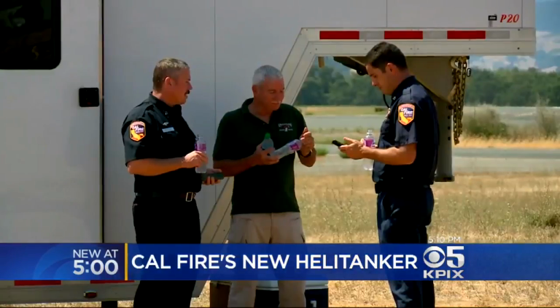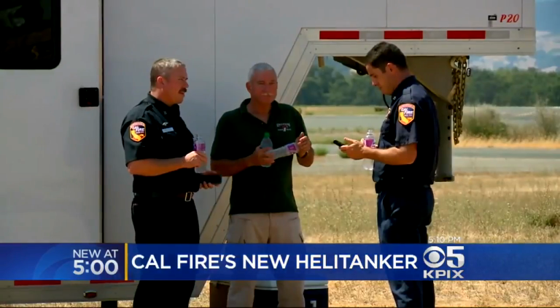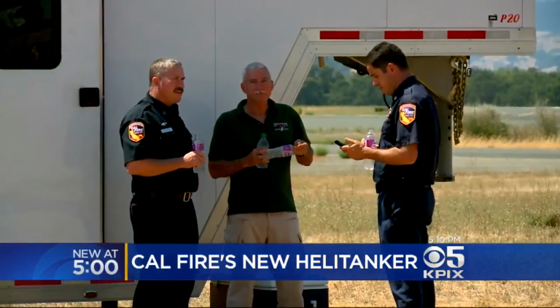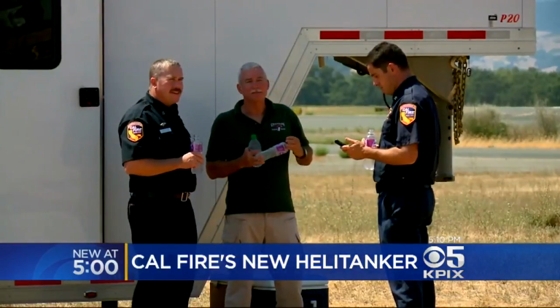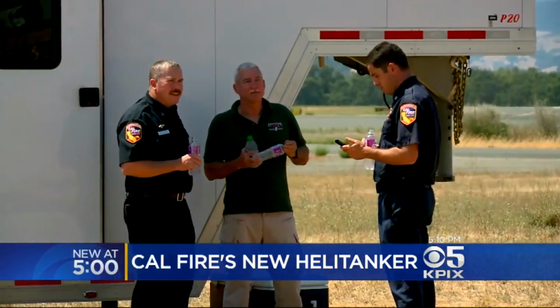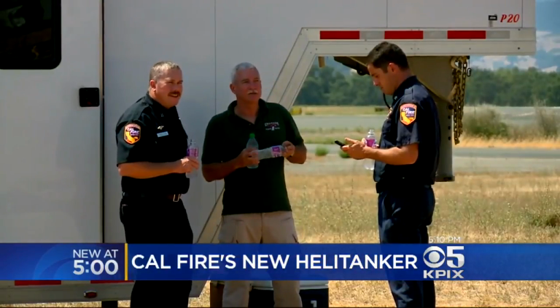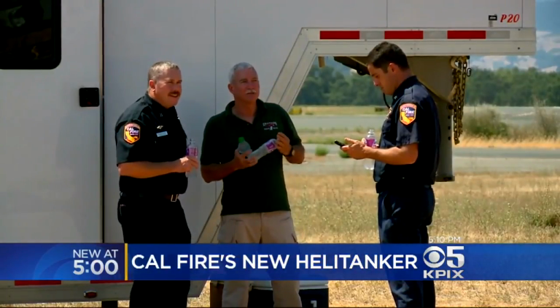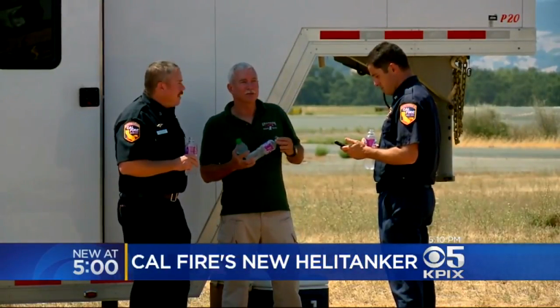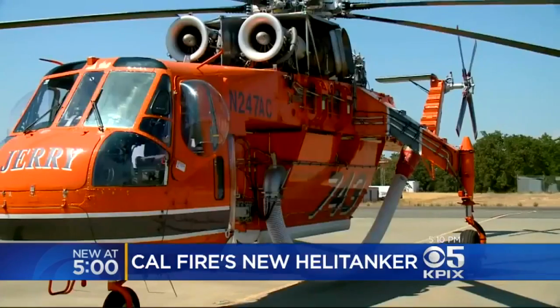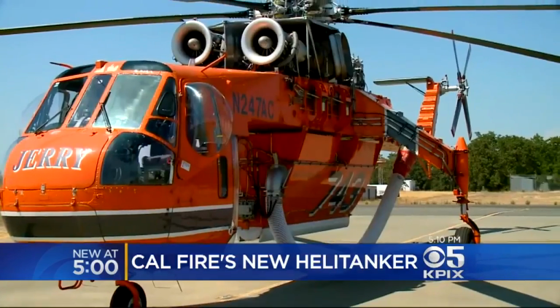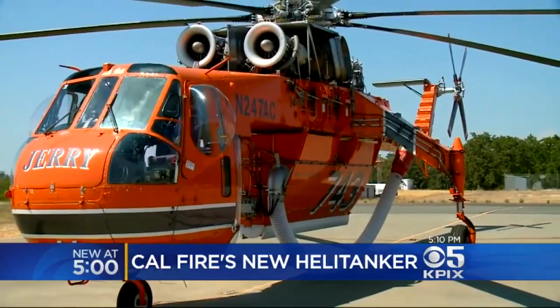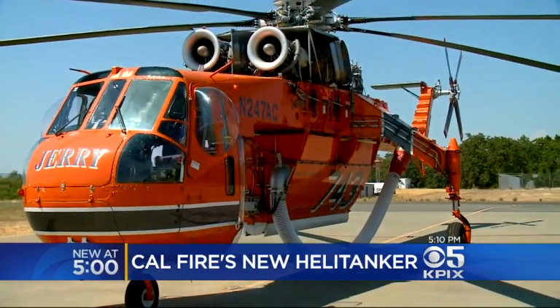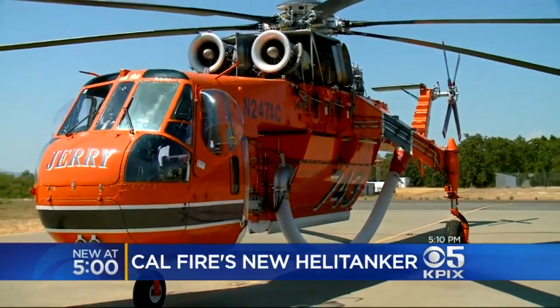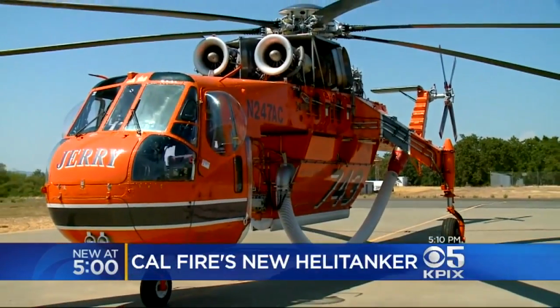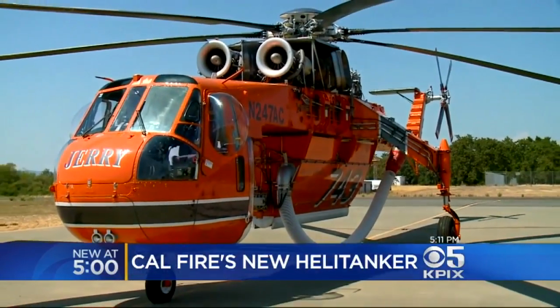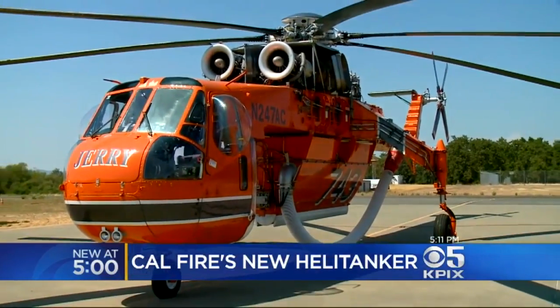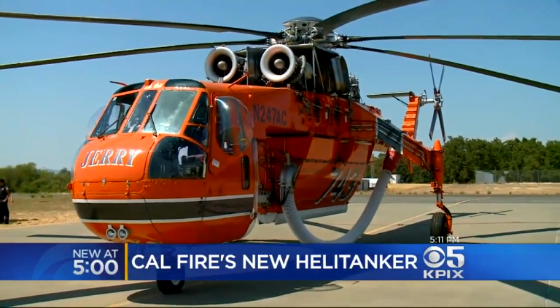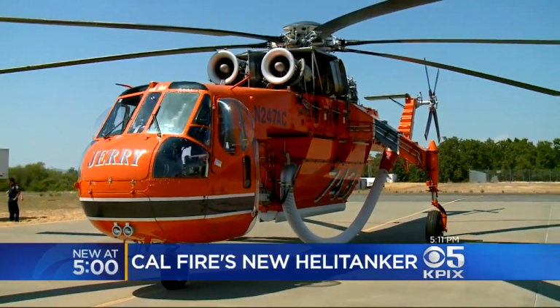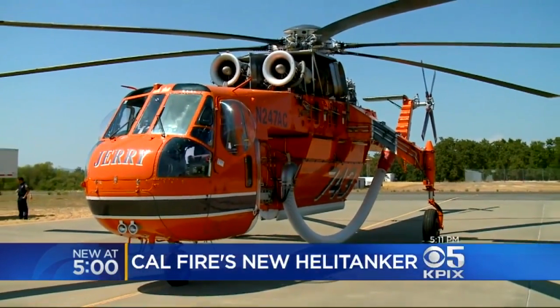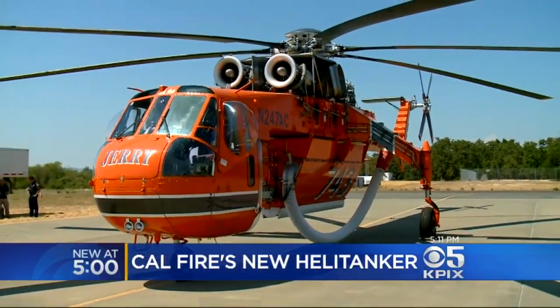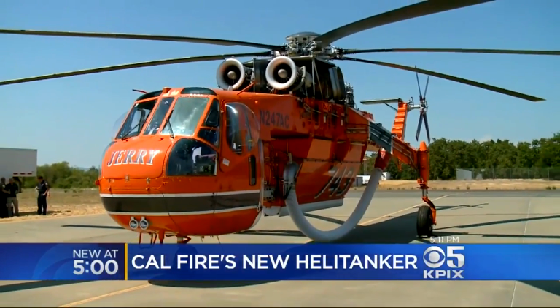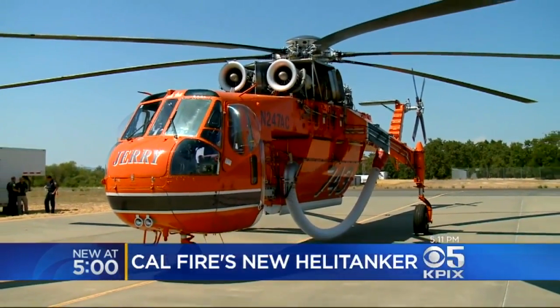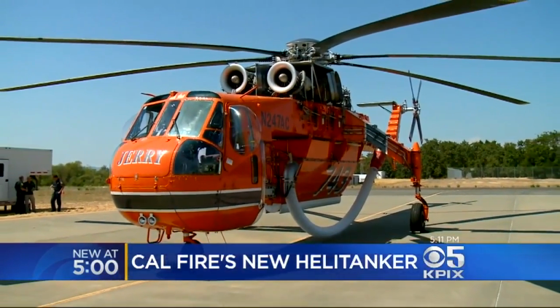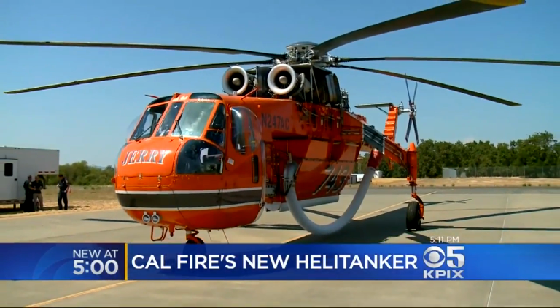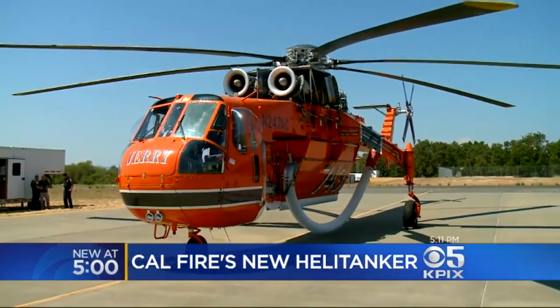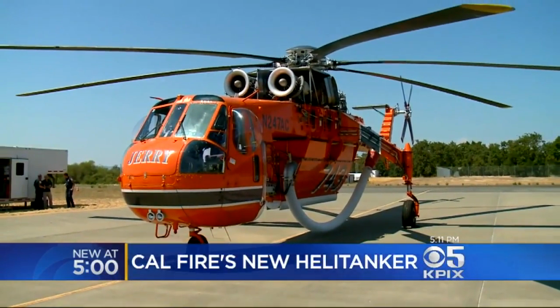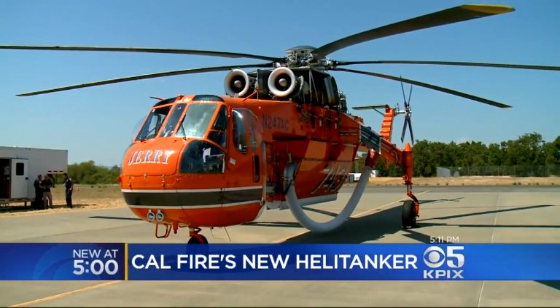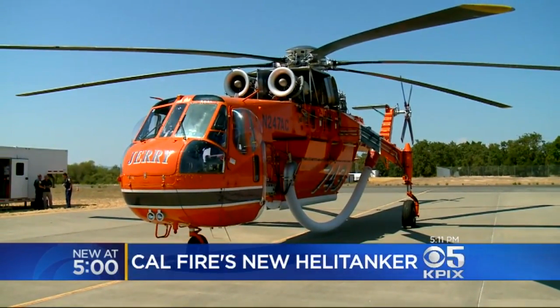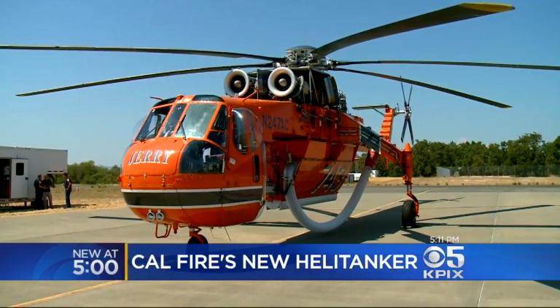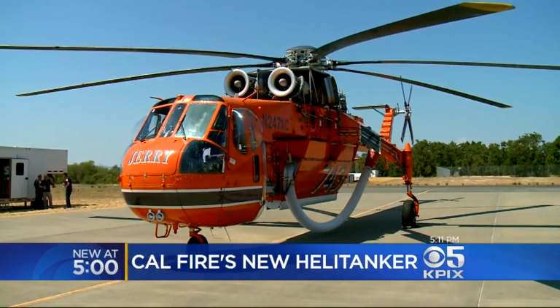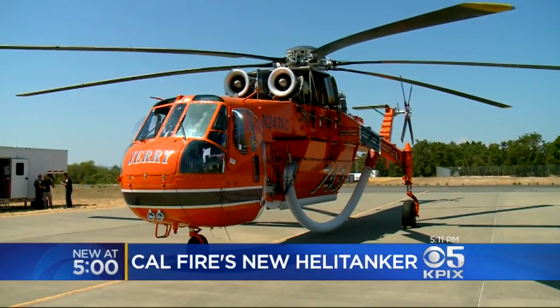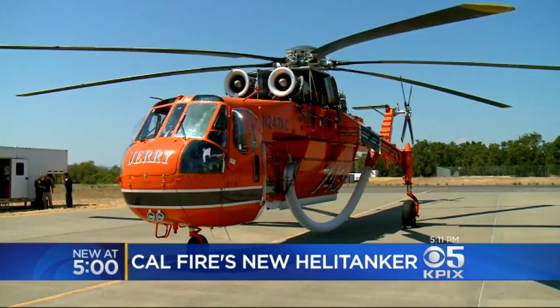So to get a faster response, they've contracted with the copter's owner to keep it here on standby until the end of October.